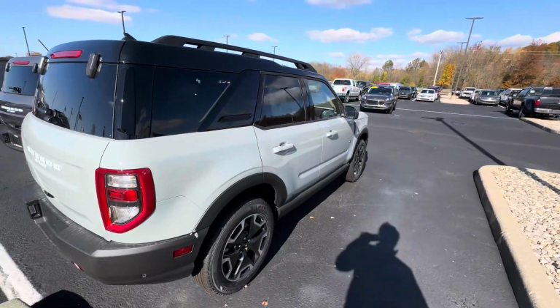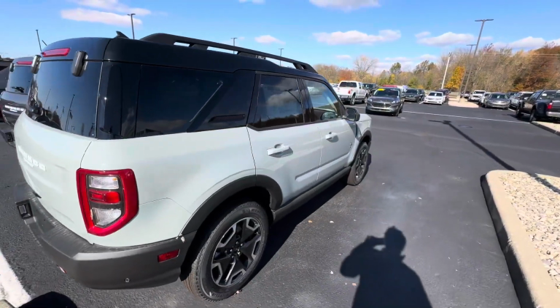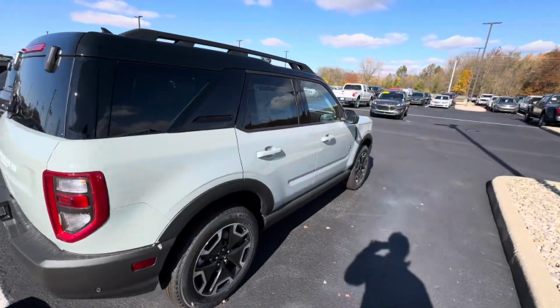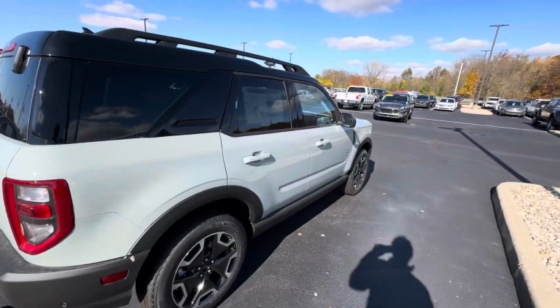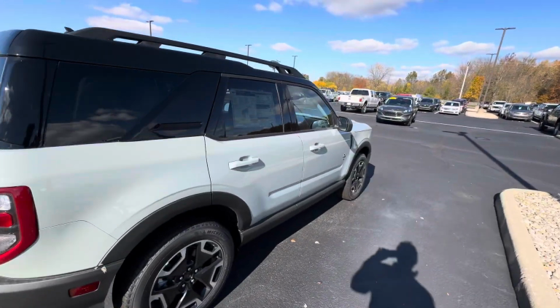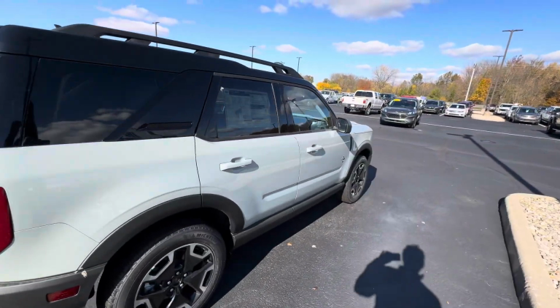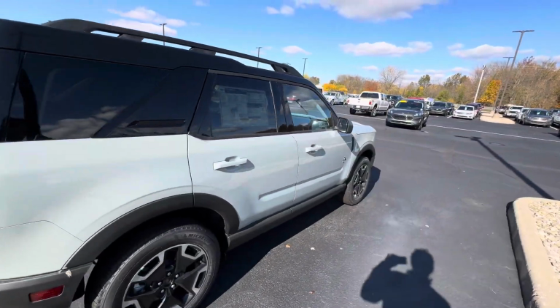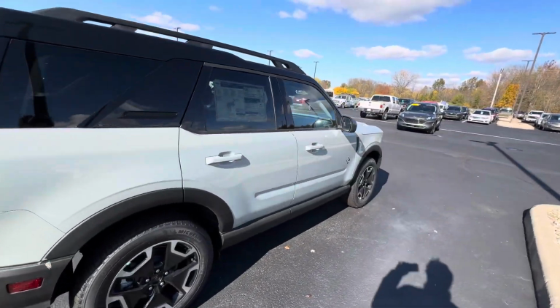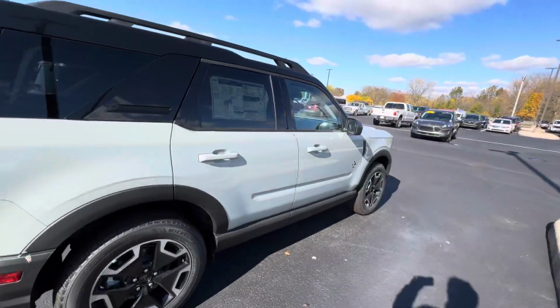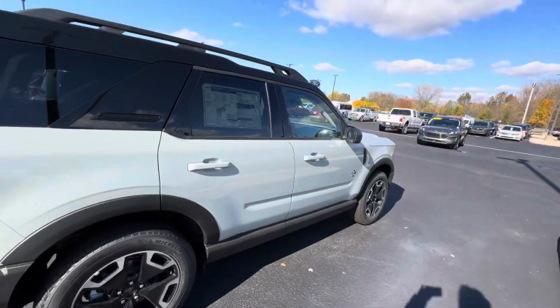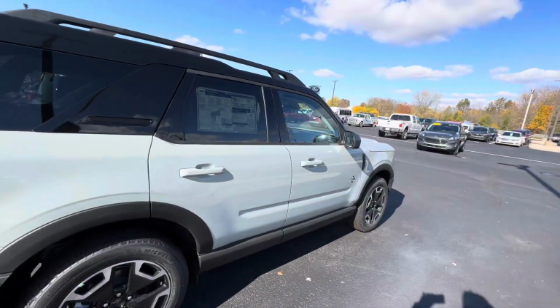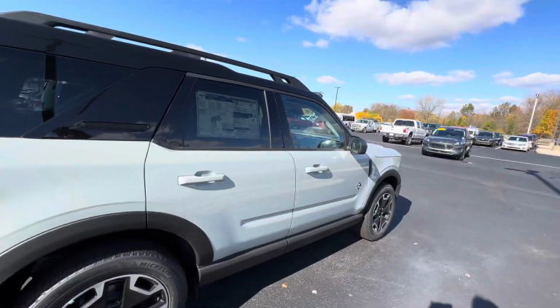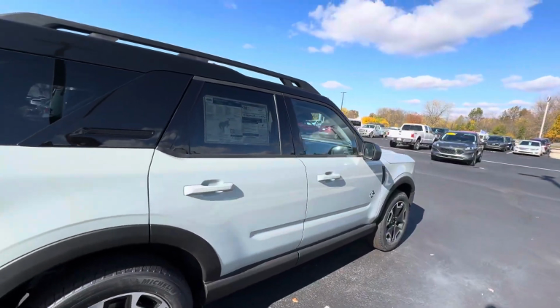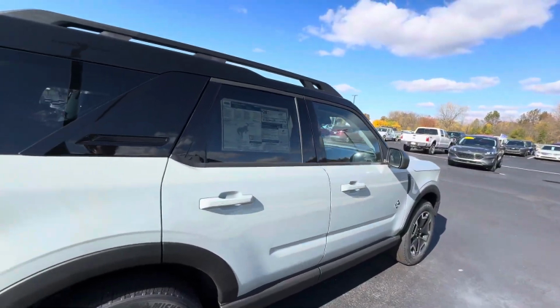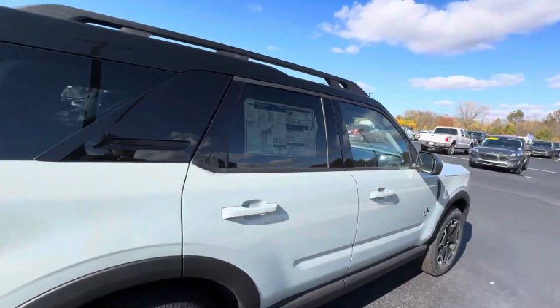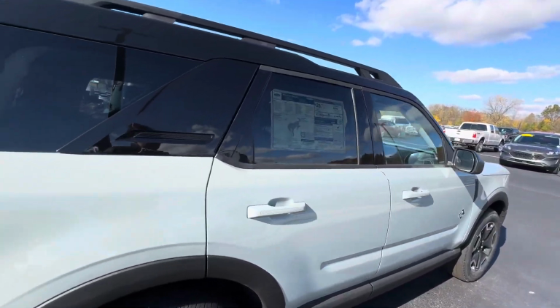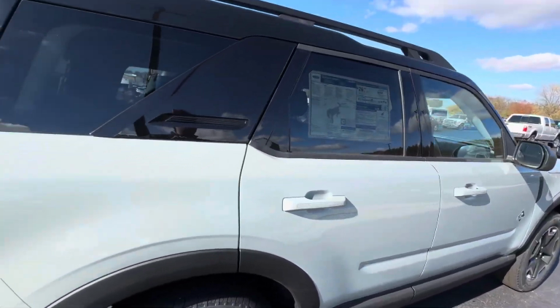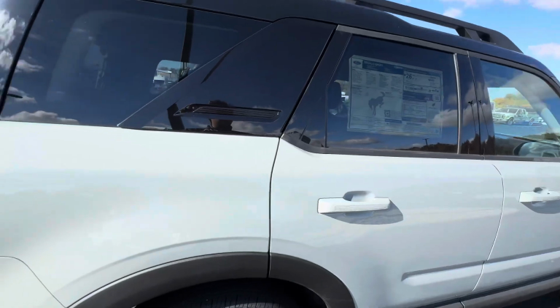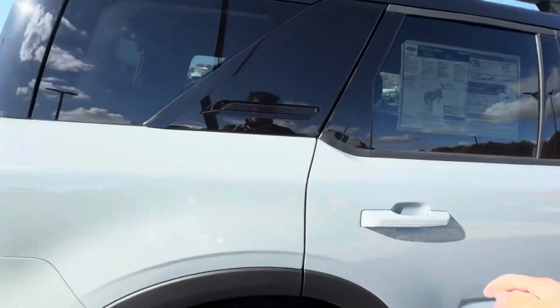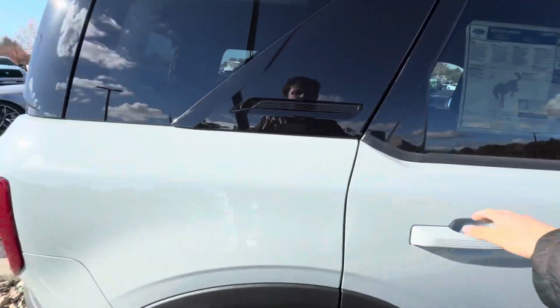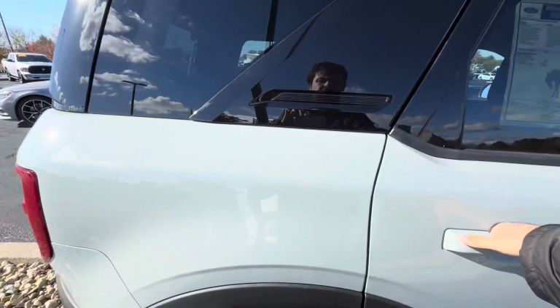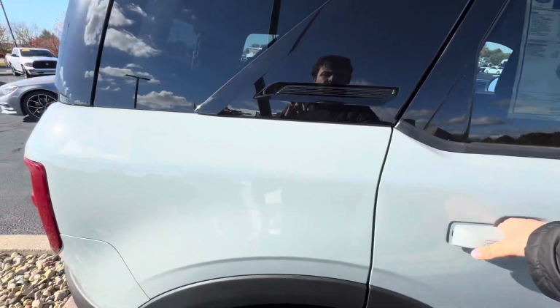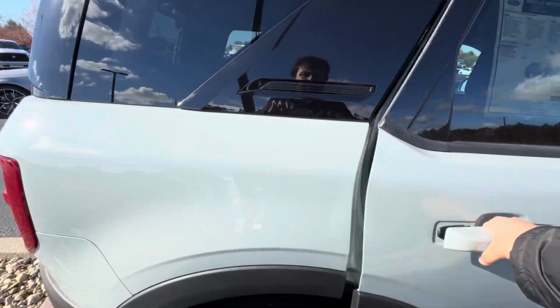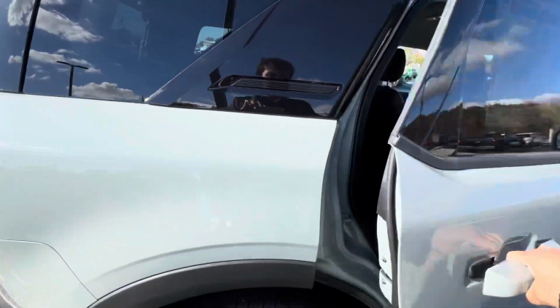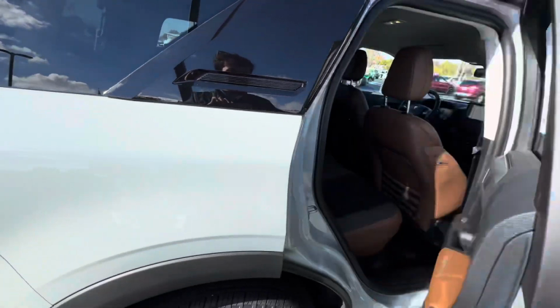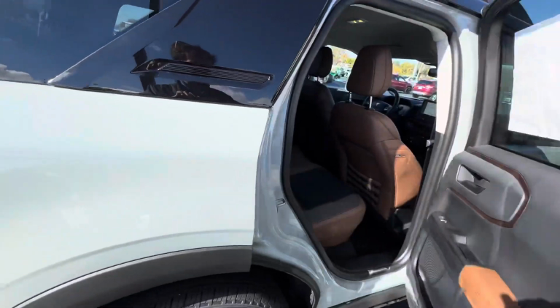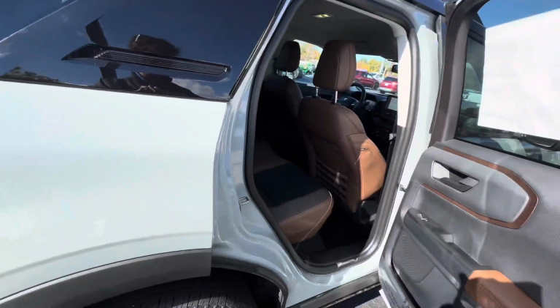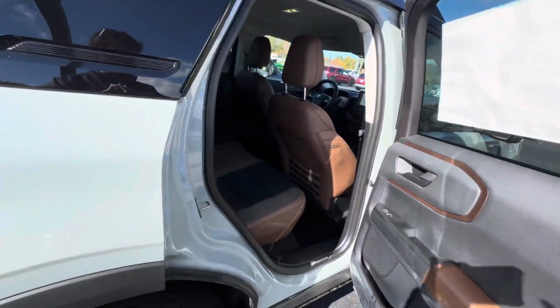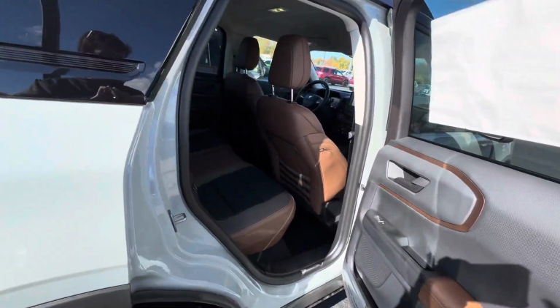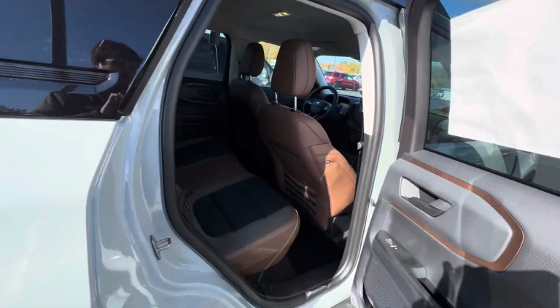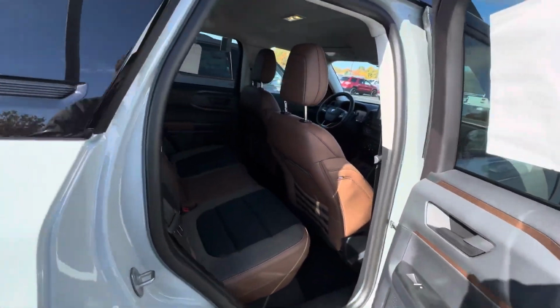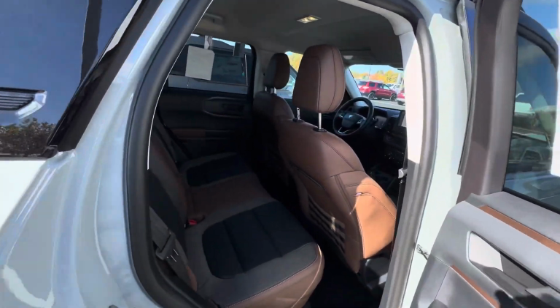This one here is finished off in Cactus Gray — it's a very sharp, popular color on these.